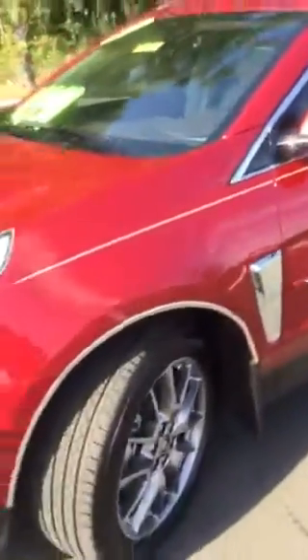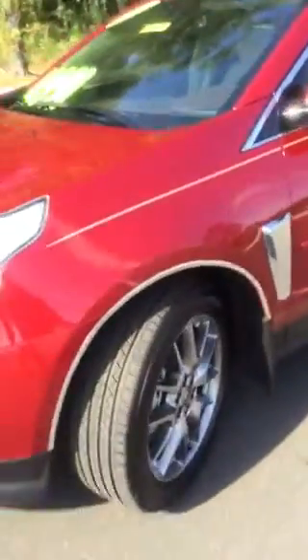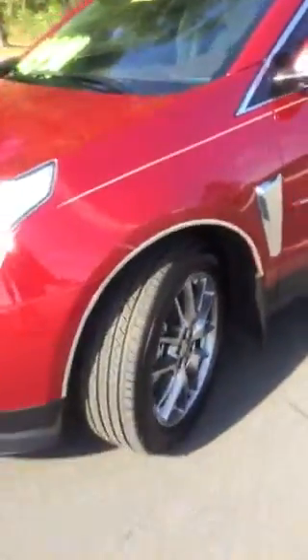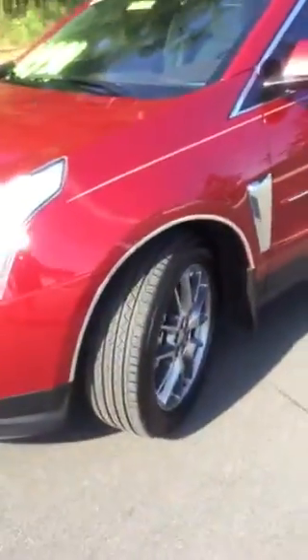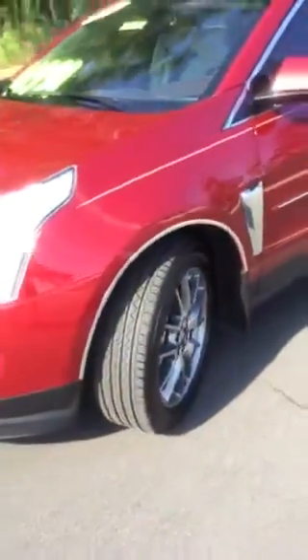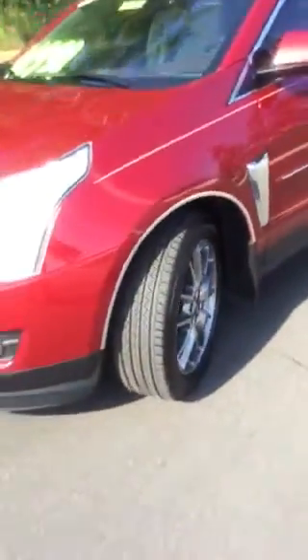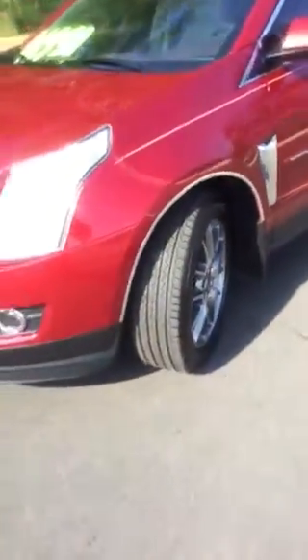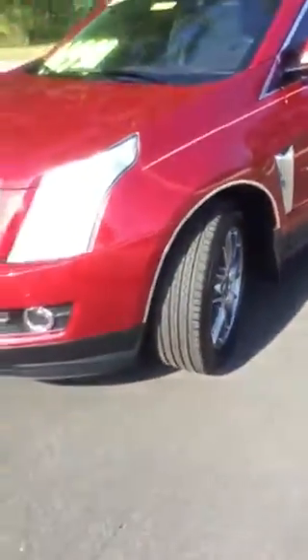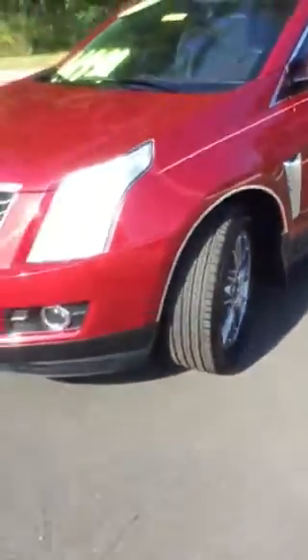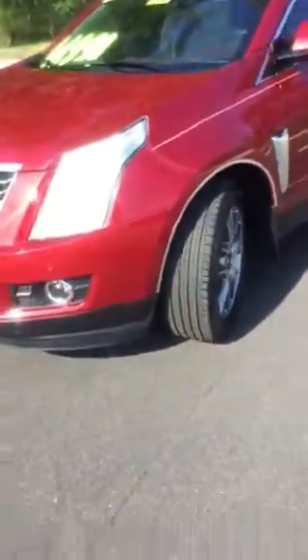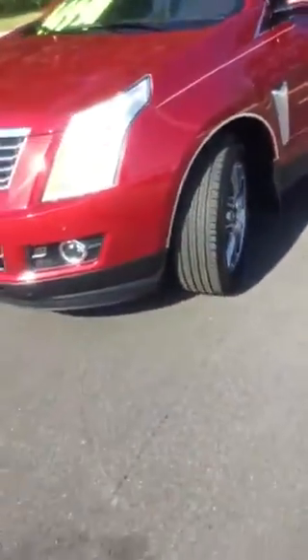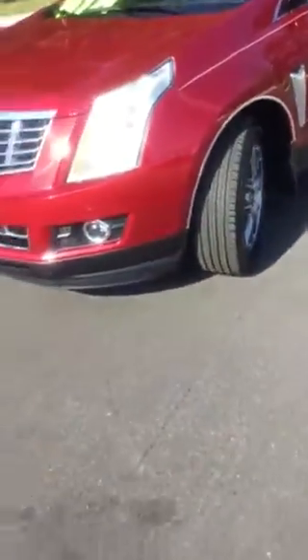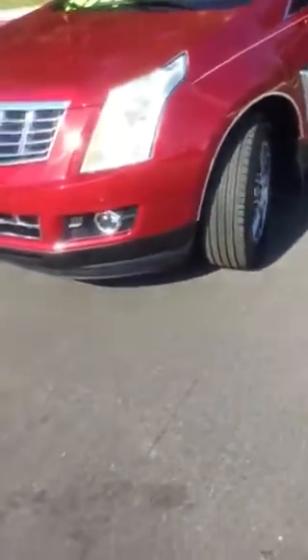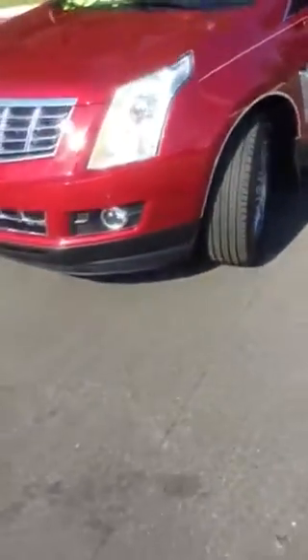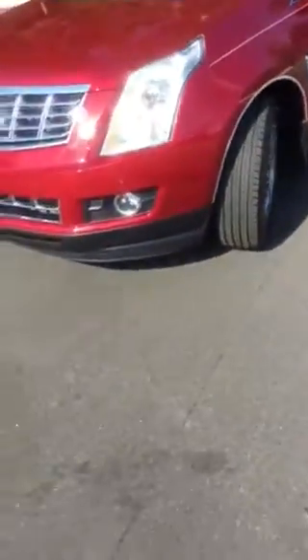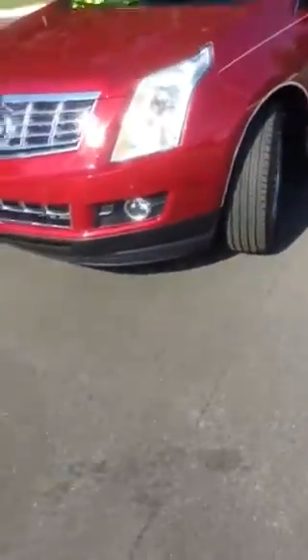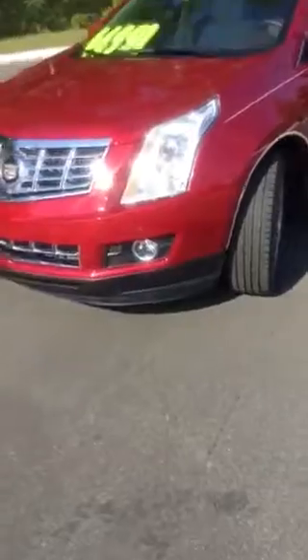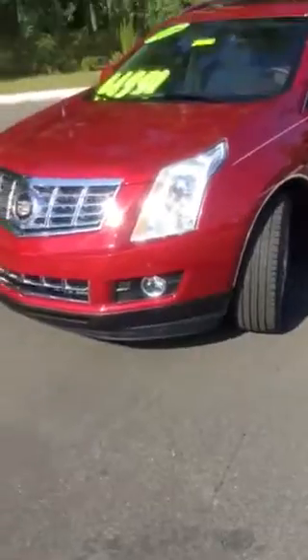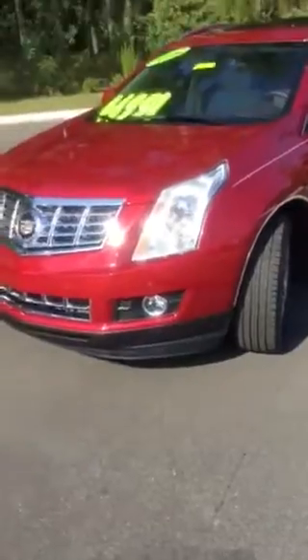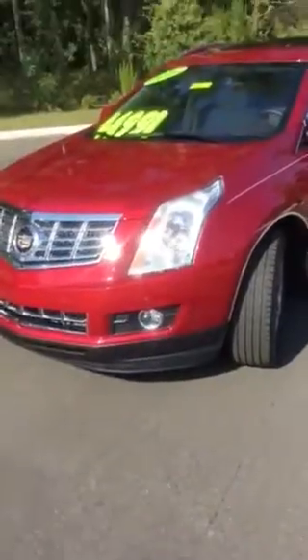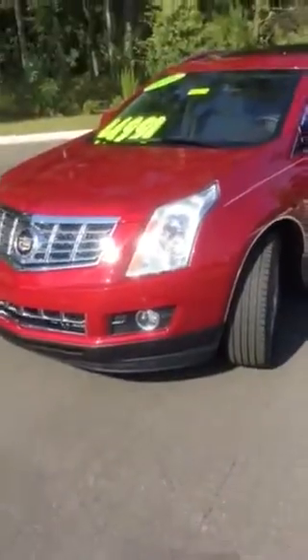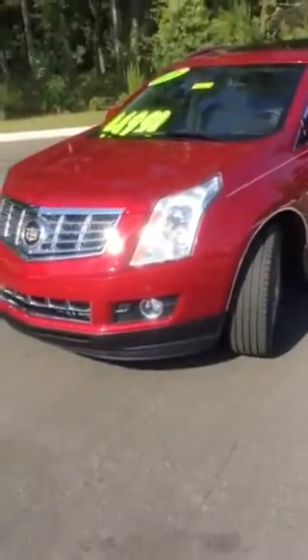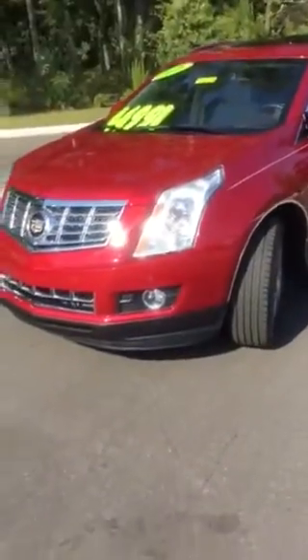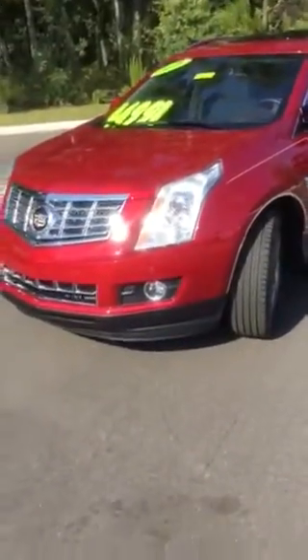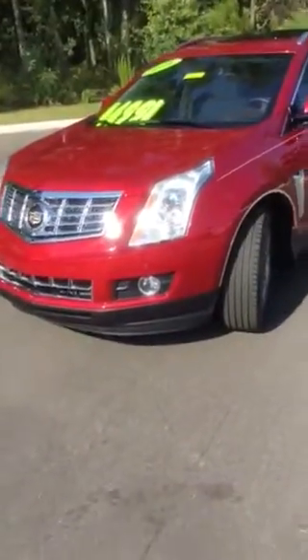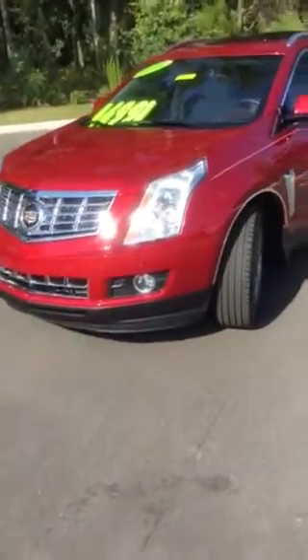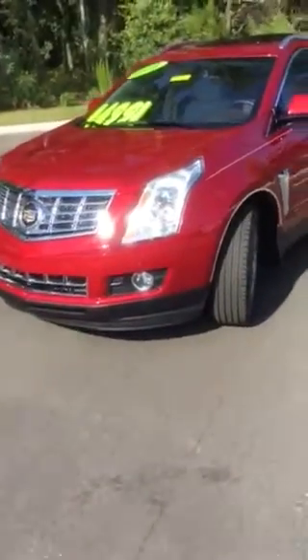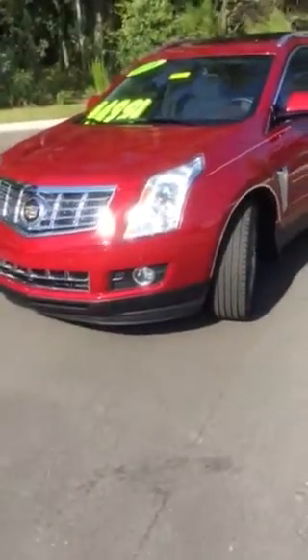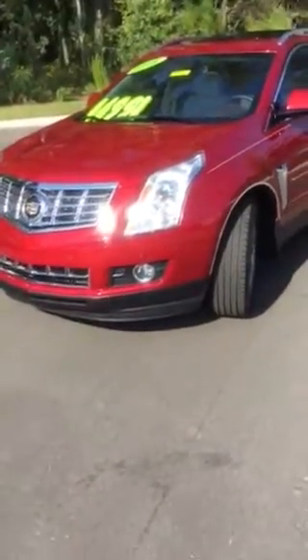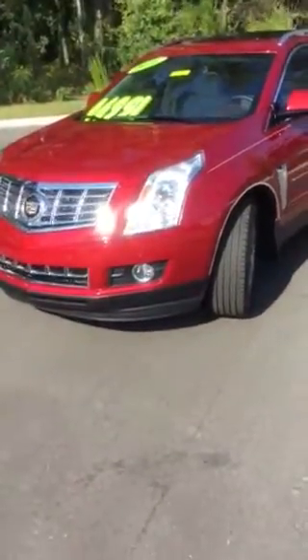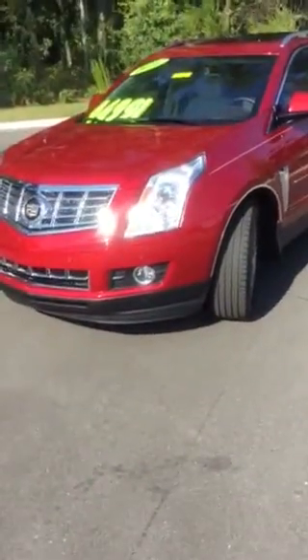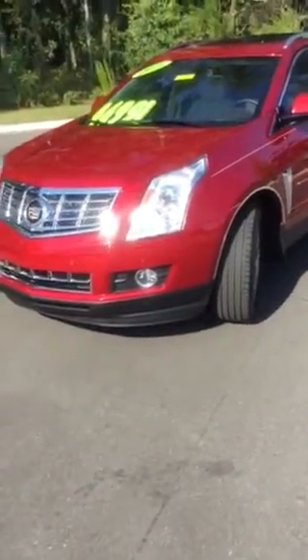Come on down to BMW and Porsche of Ocala and take a test drive in the 2015 Cadillac SRX.